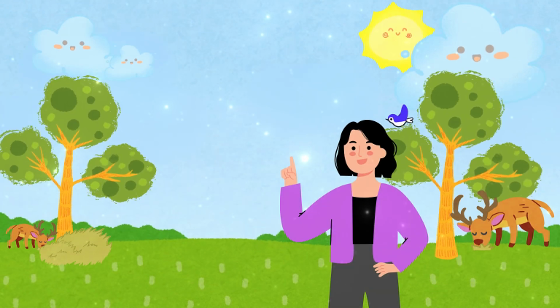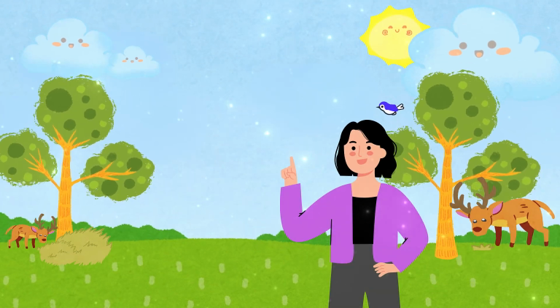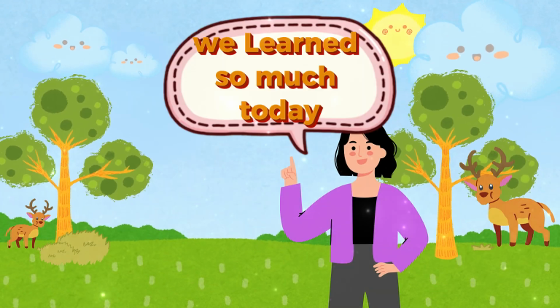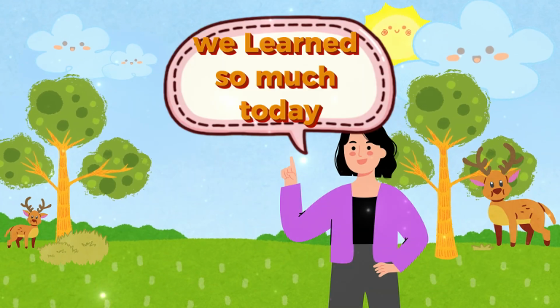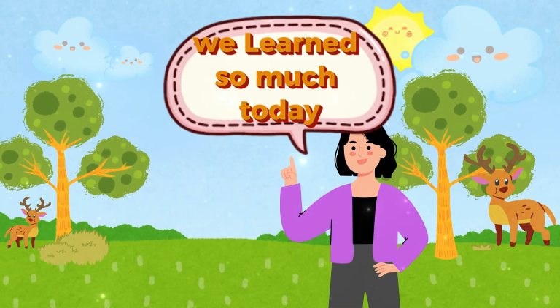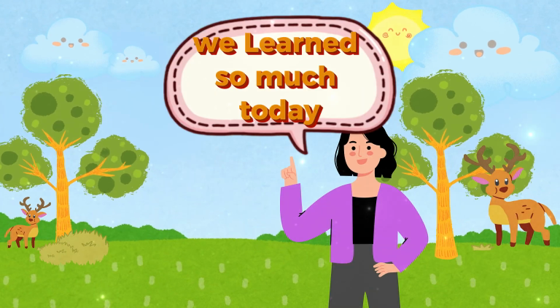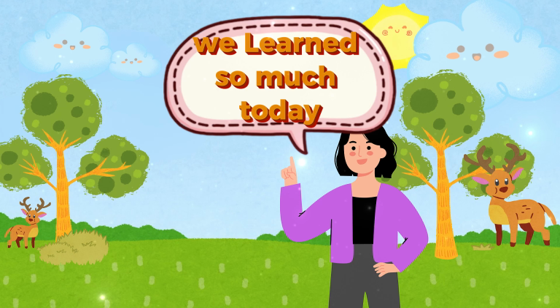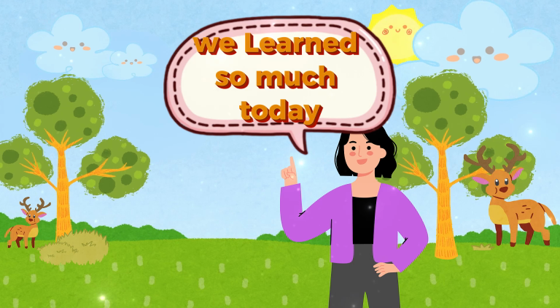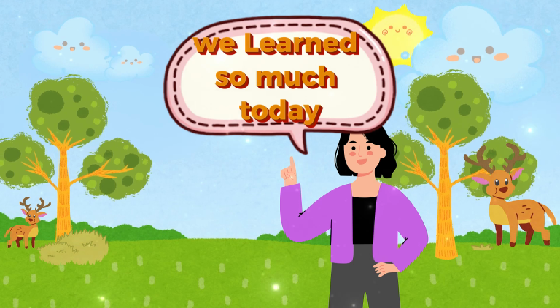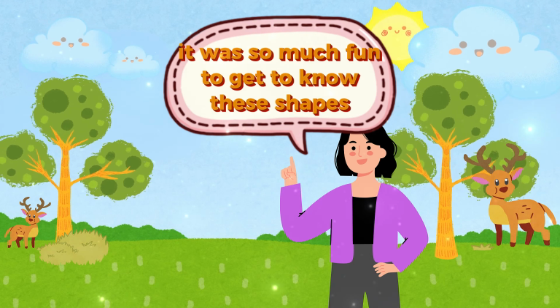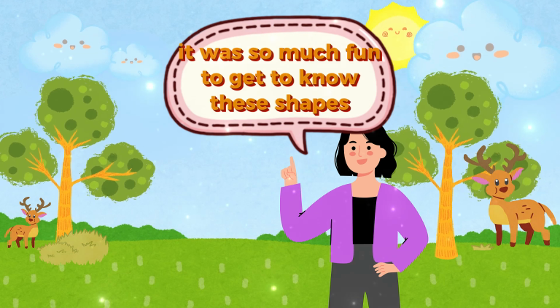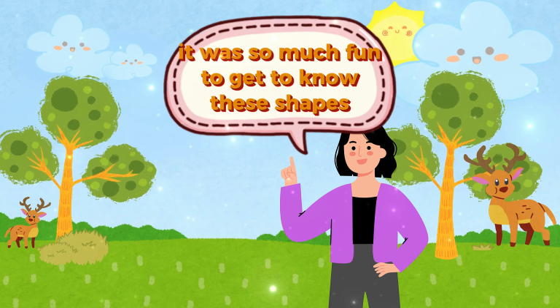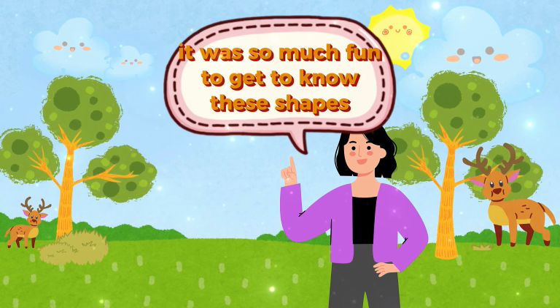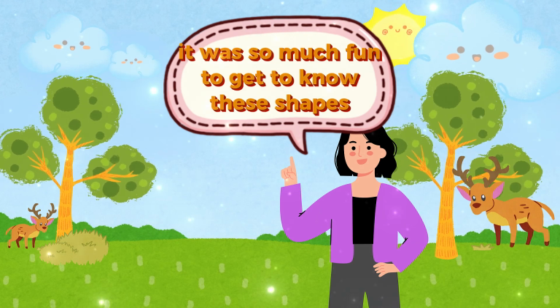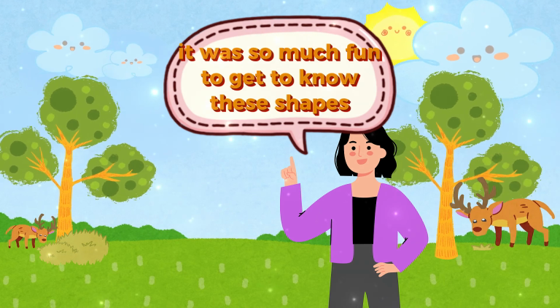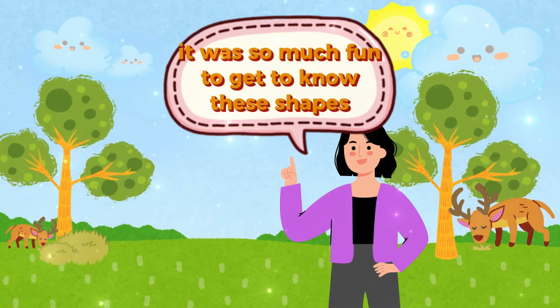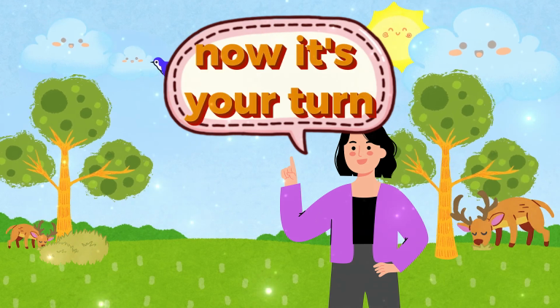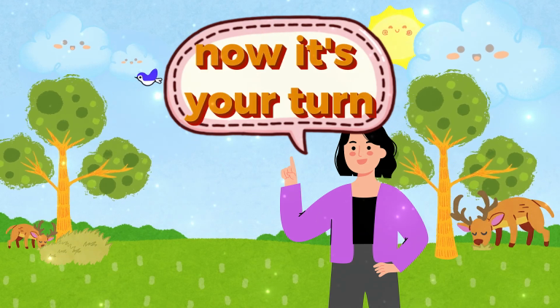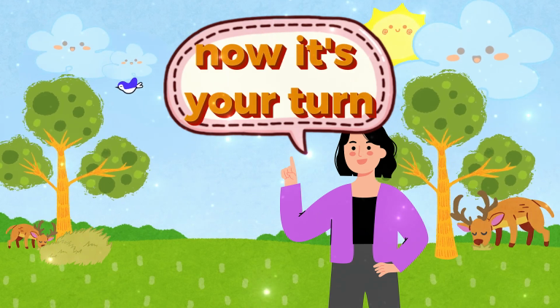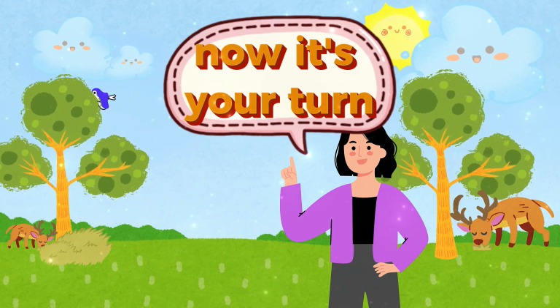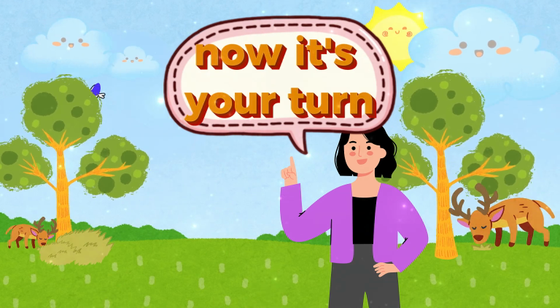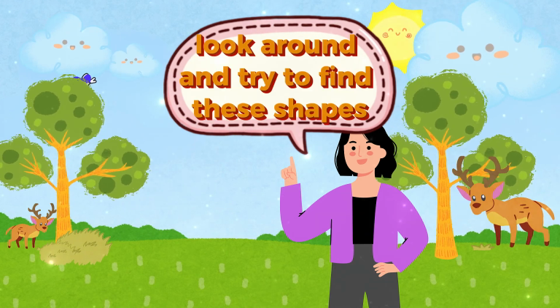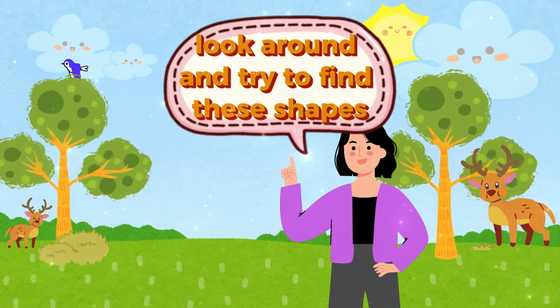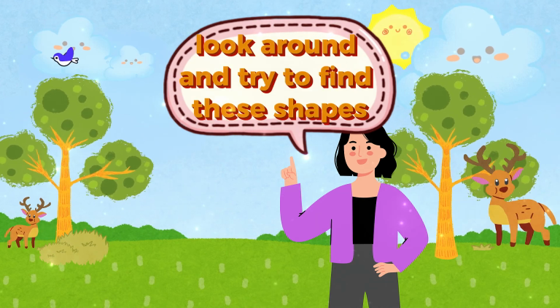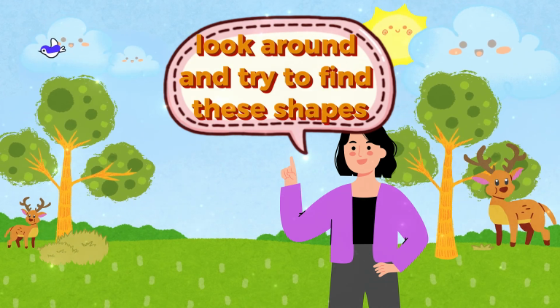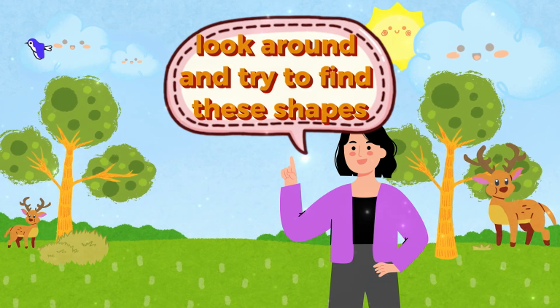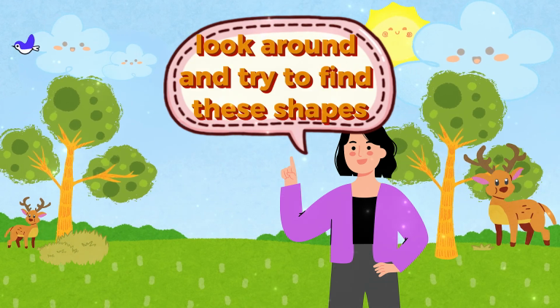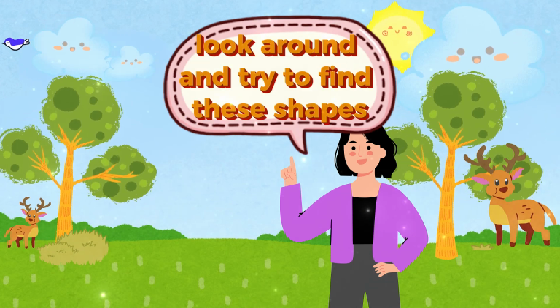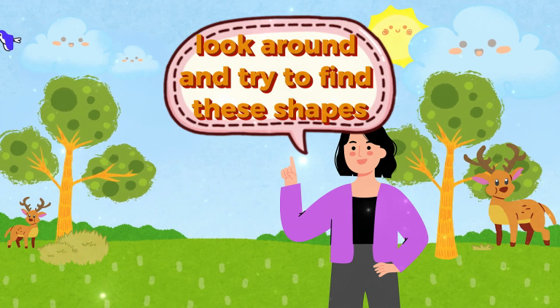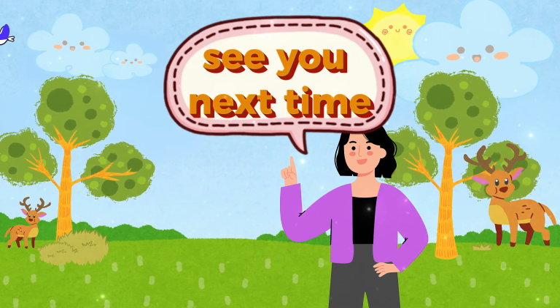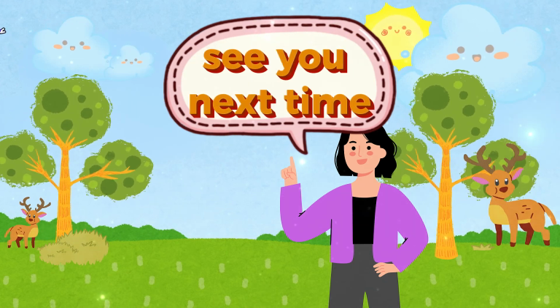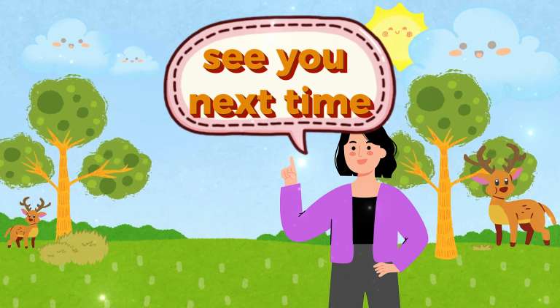We learned so much today. It was so much fun to get to know these shapes. Now it's your turn — look around and try to find these shapes. See you next time!